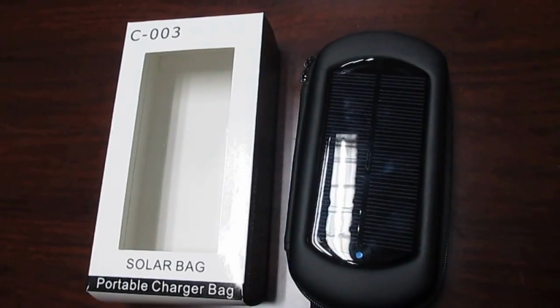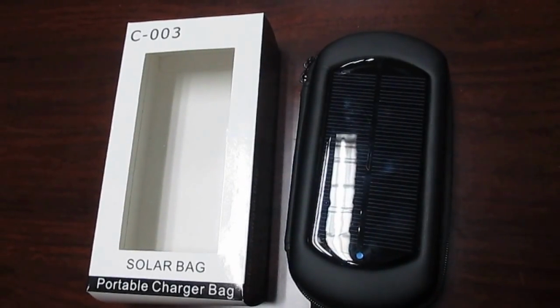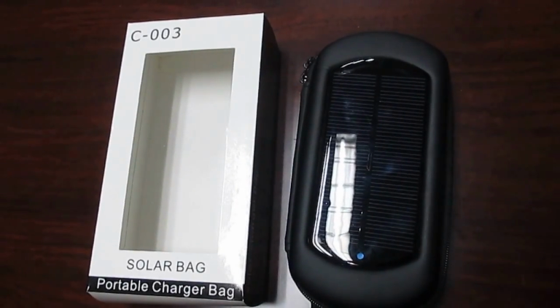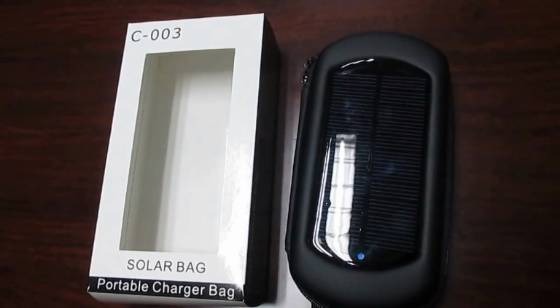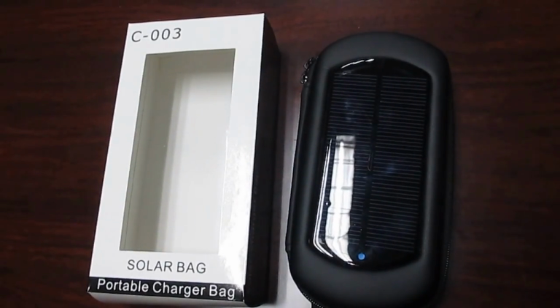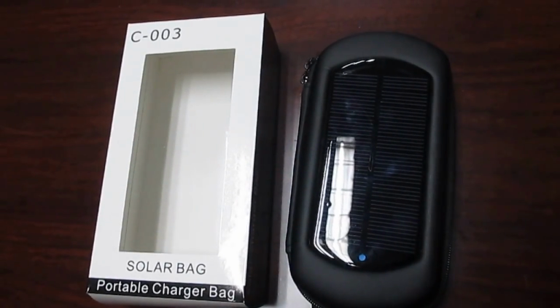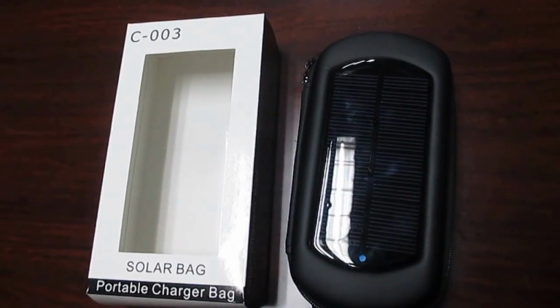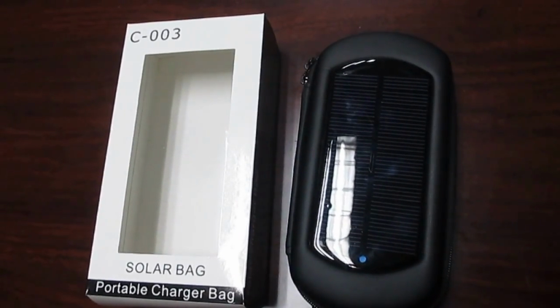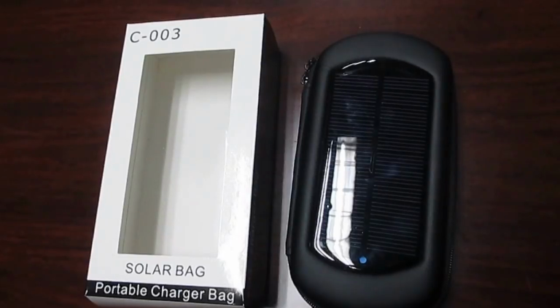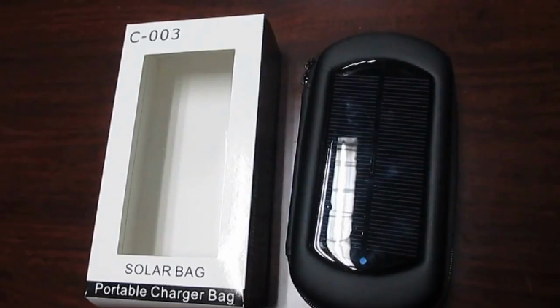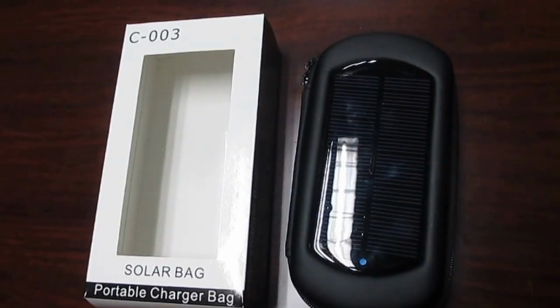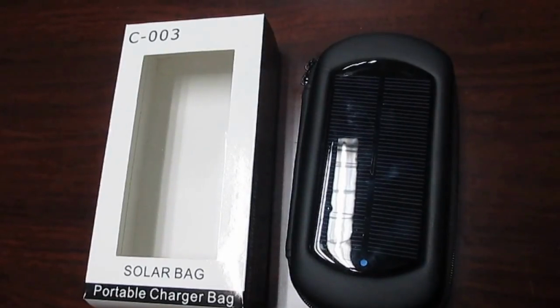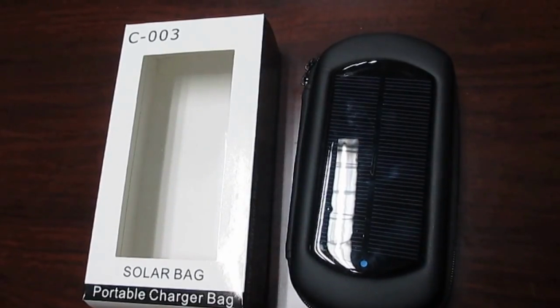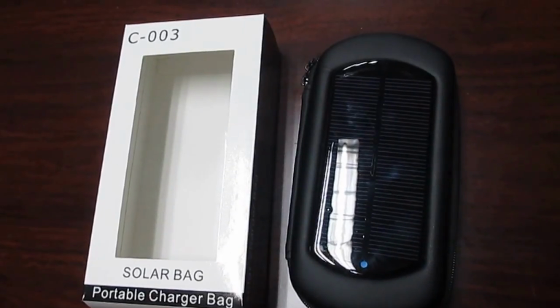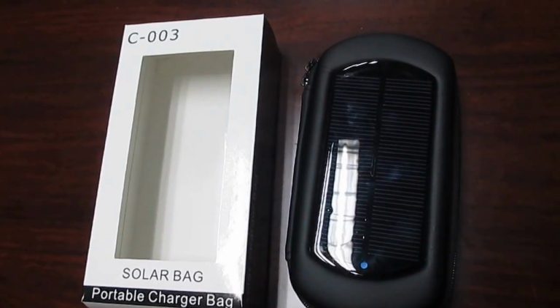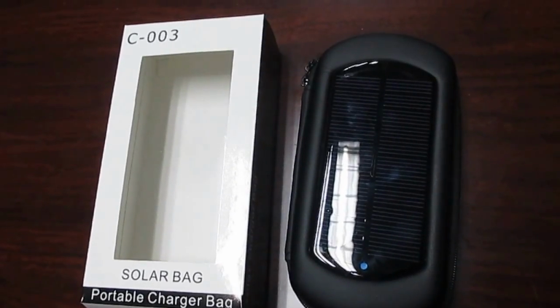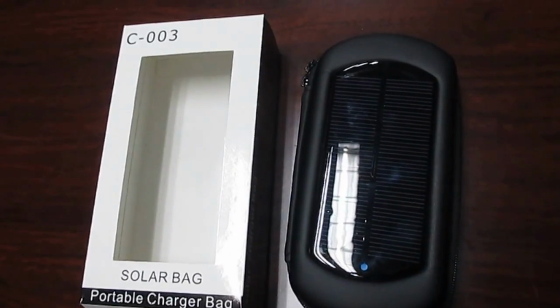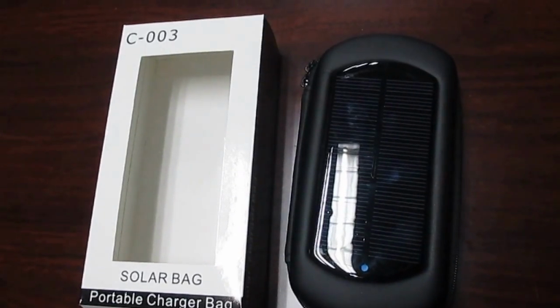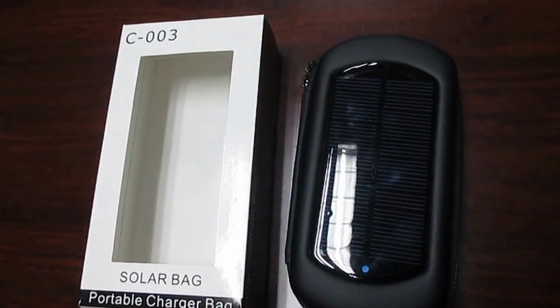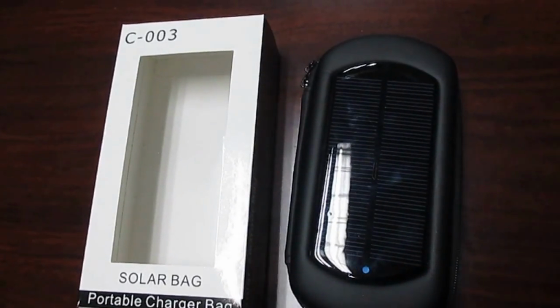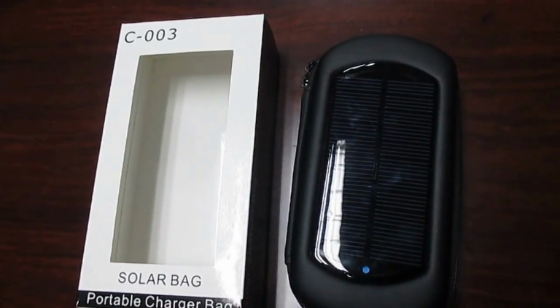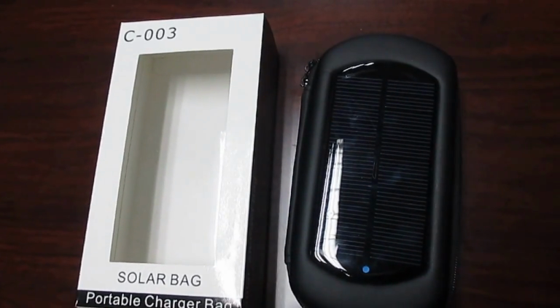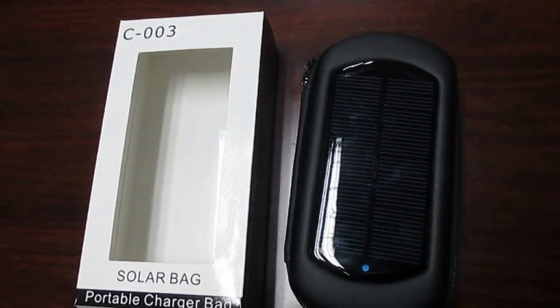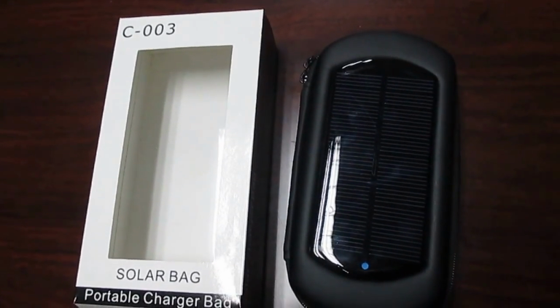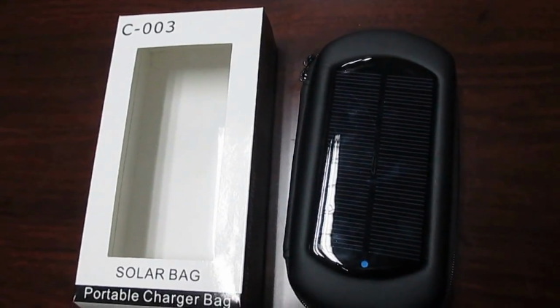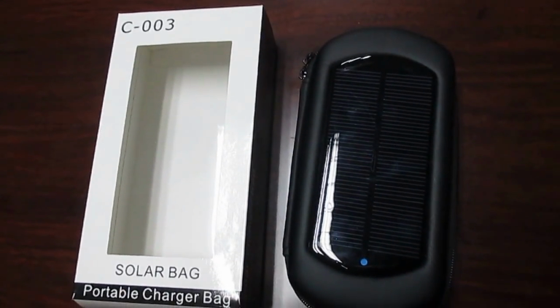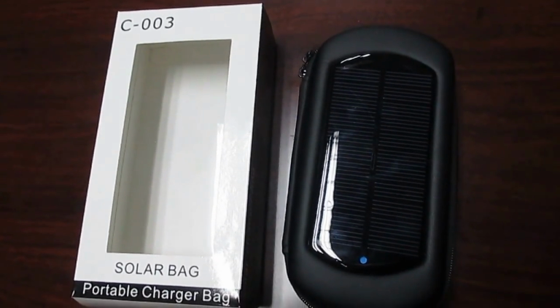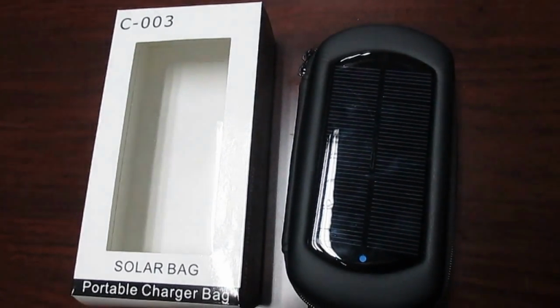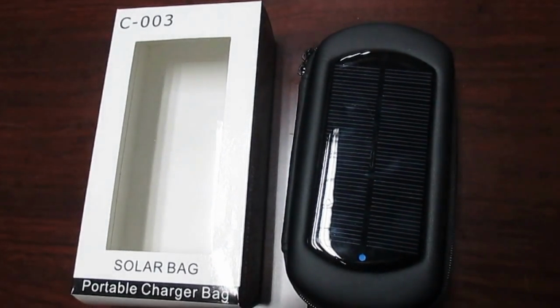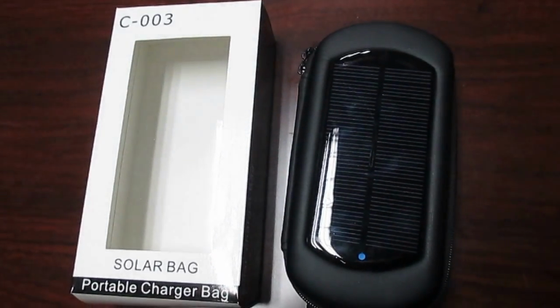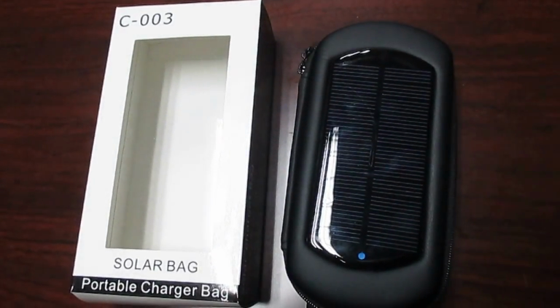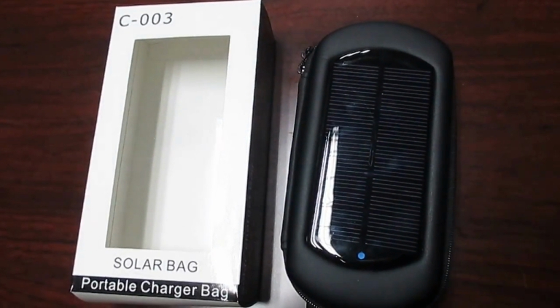Hi, Vivi Powerbank here, manufacturer for solar charger Powerbank many years.